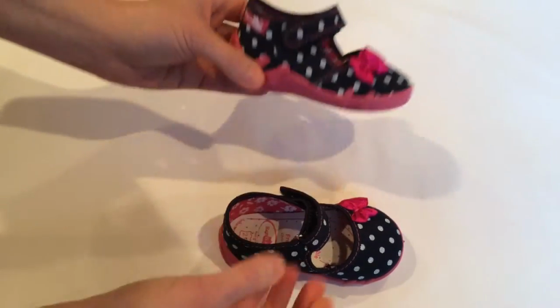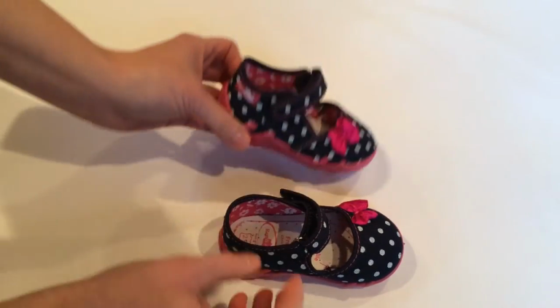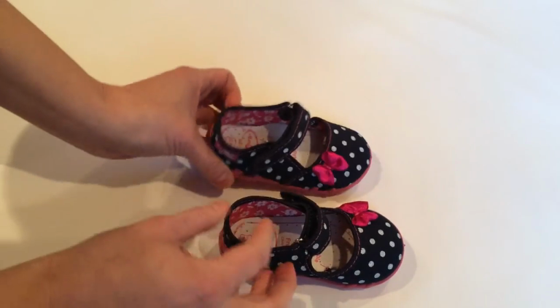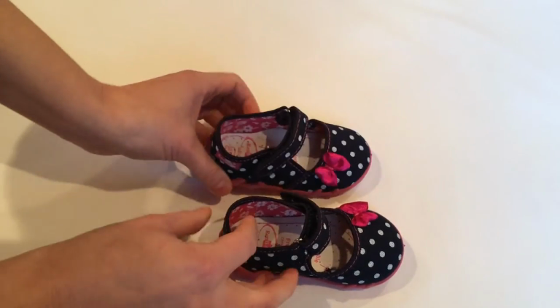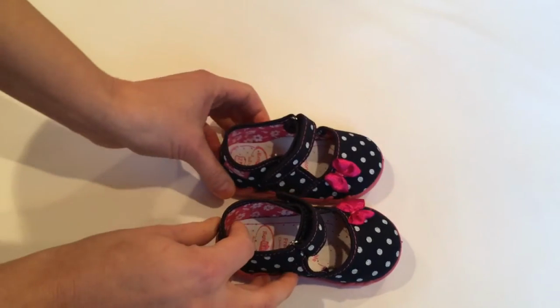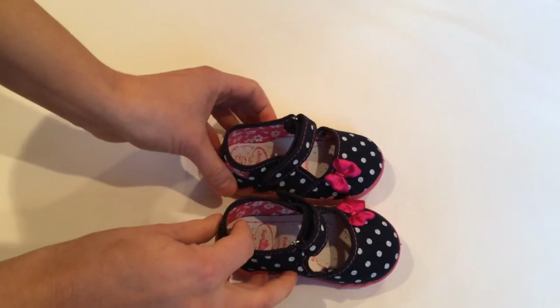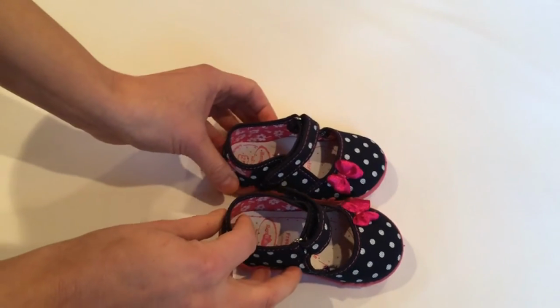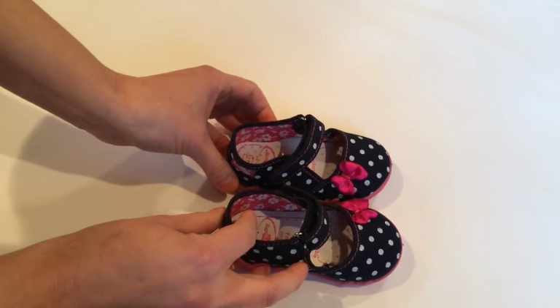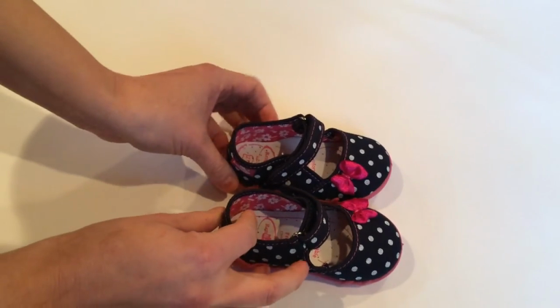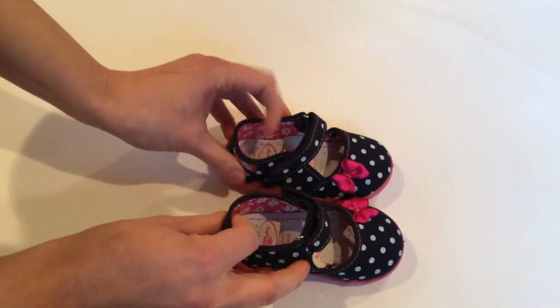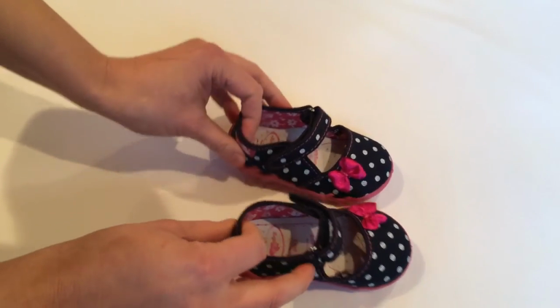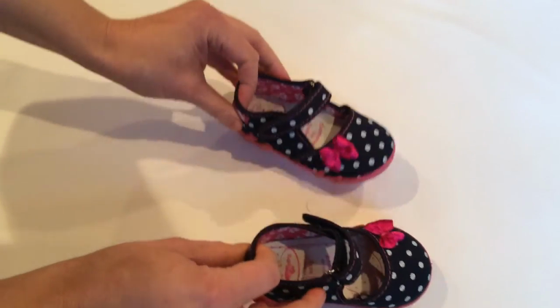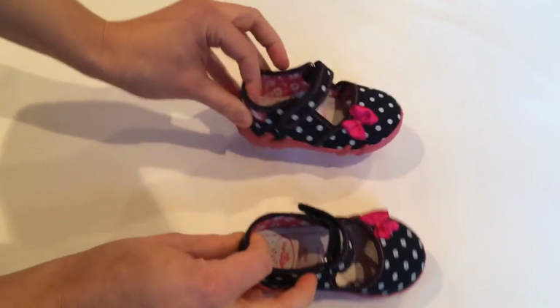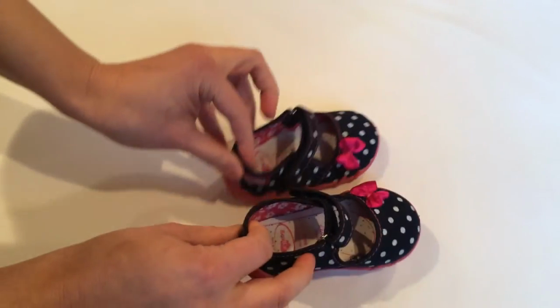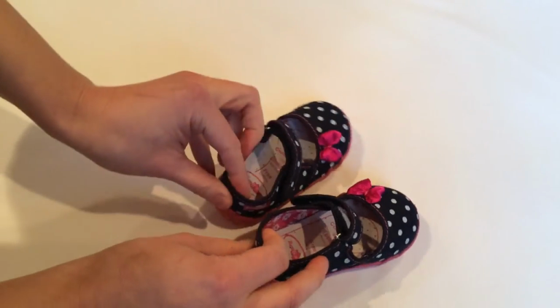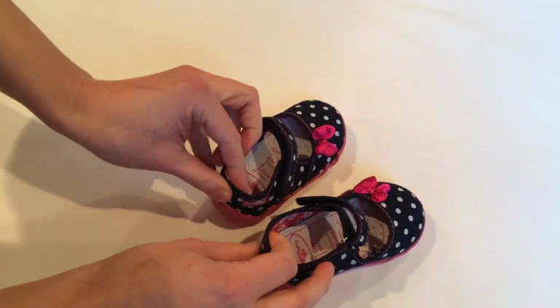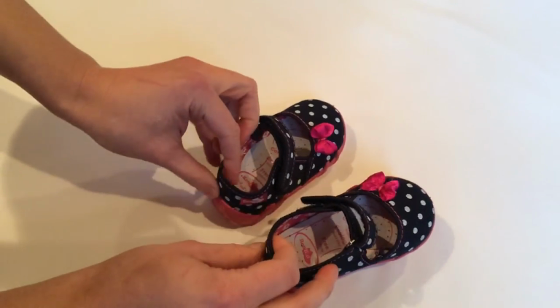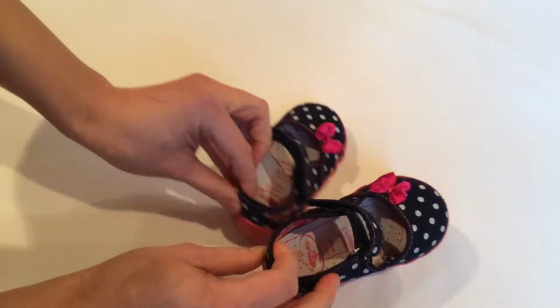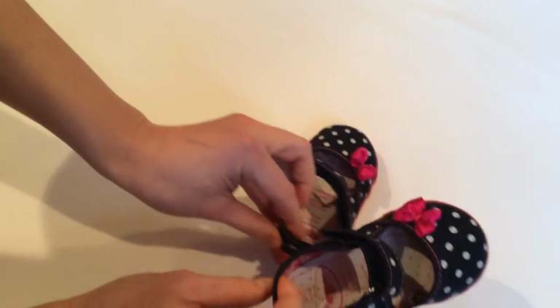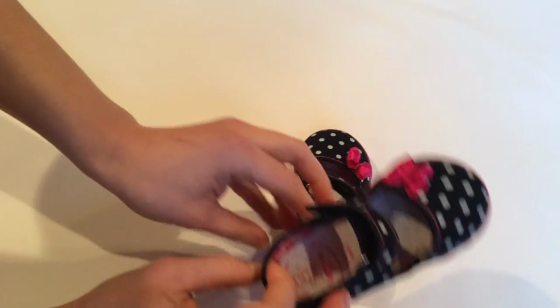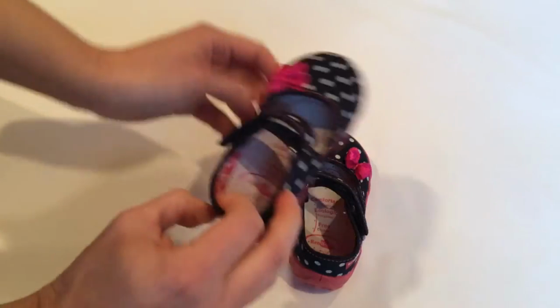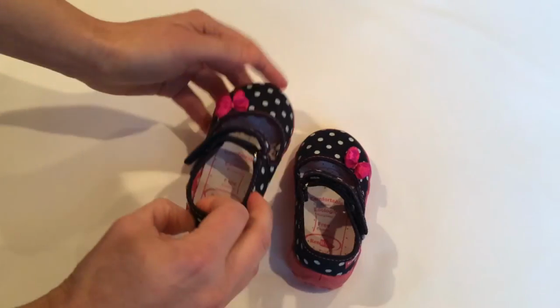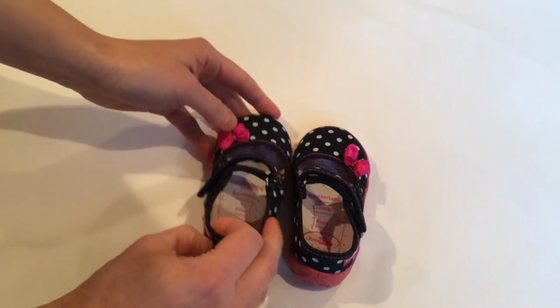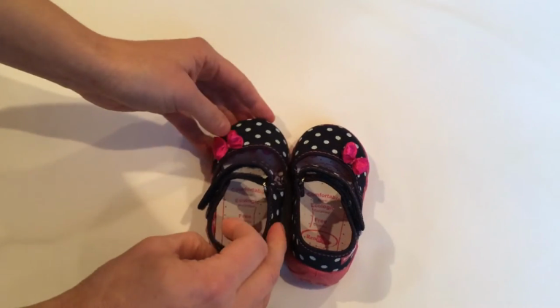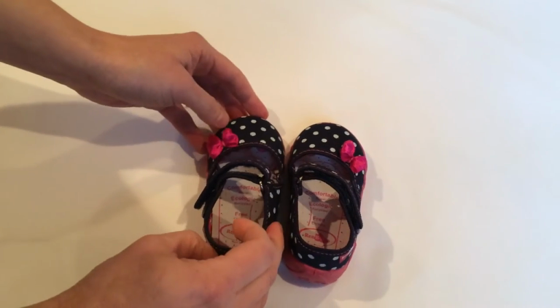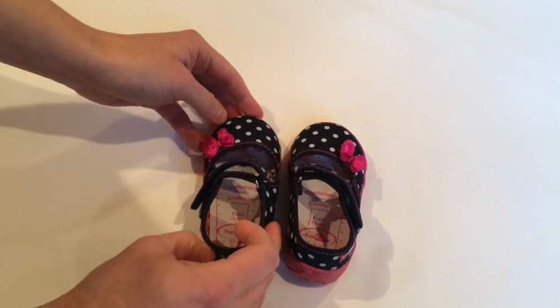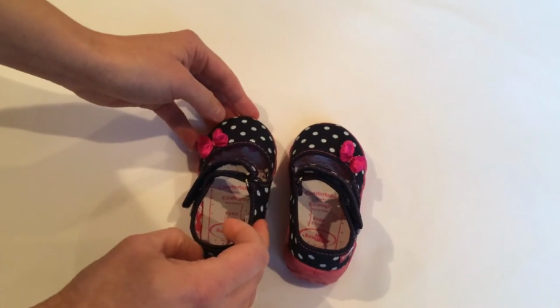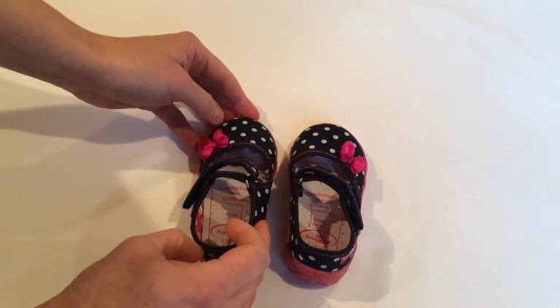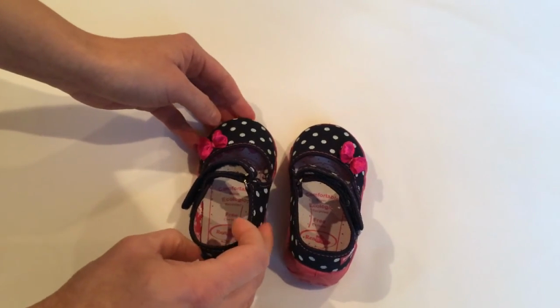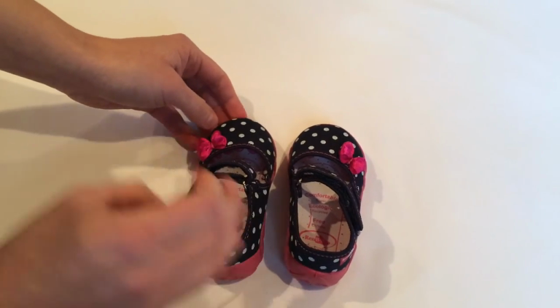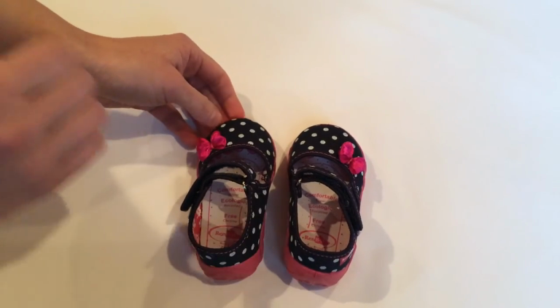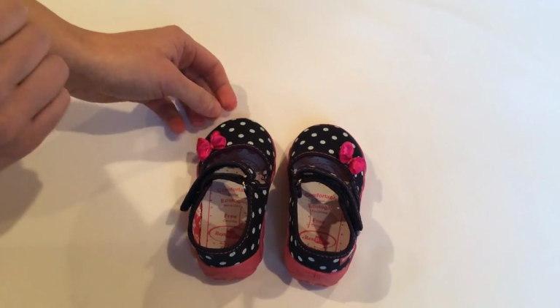For more information, visit fish4shoes.com.